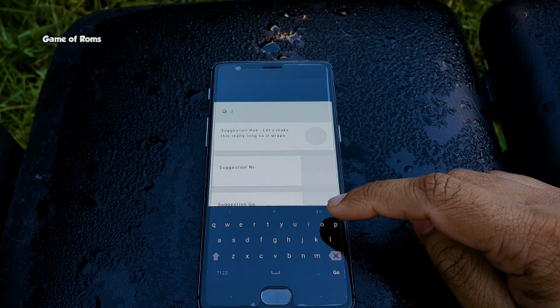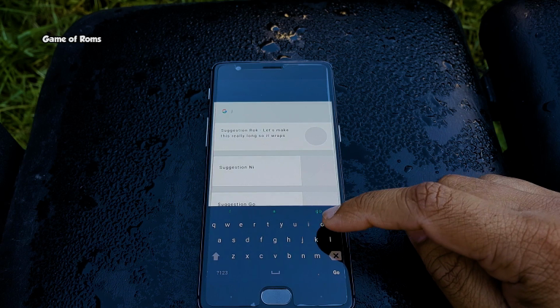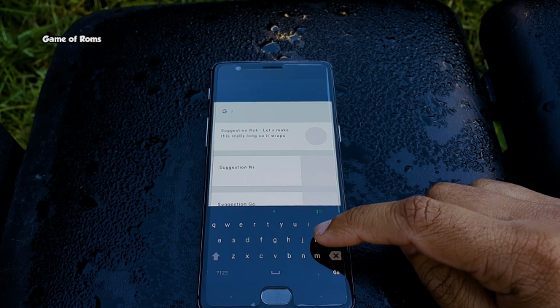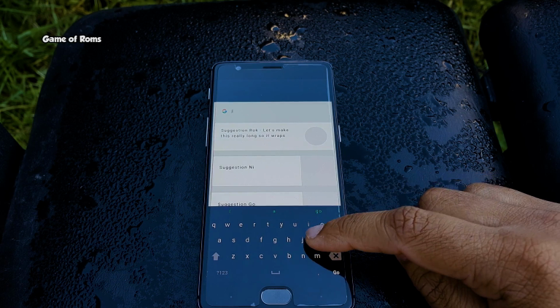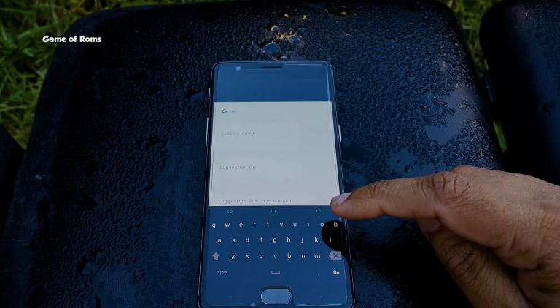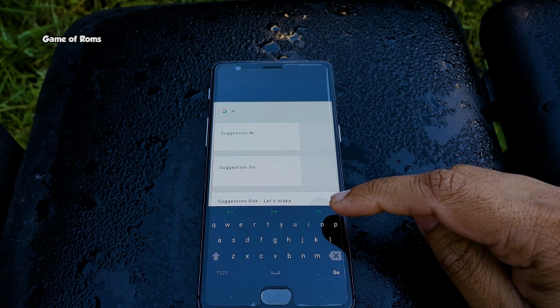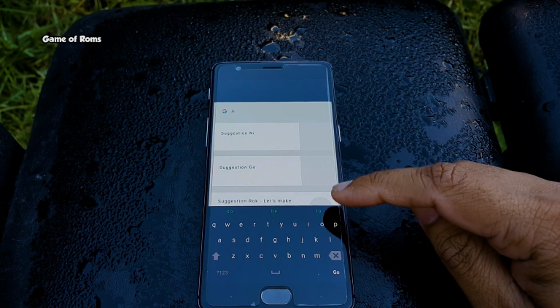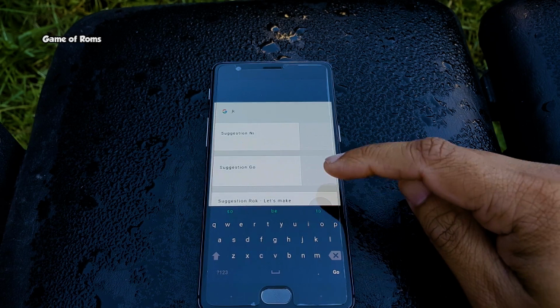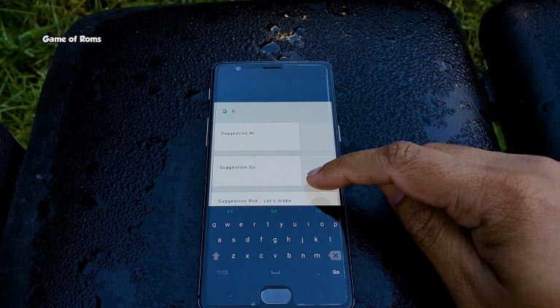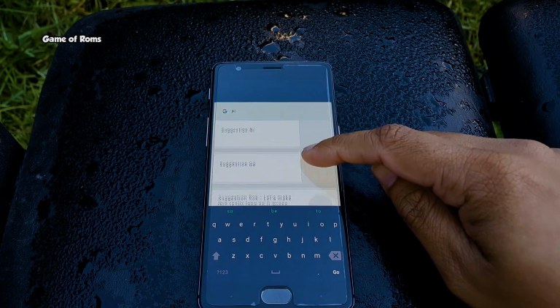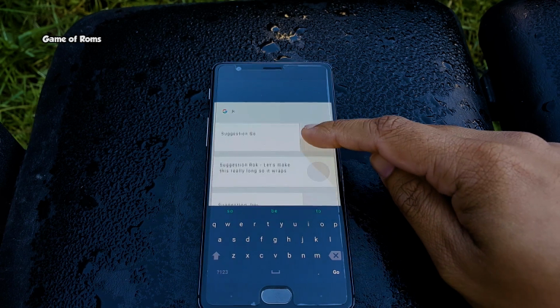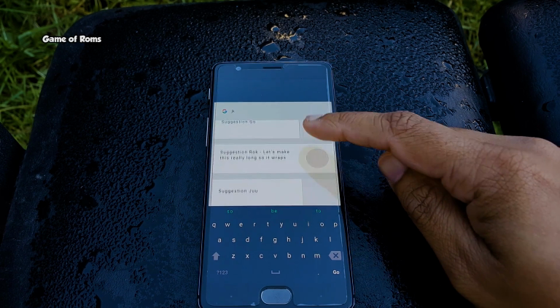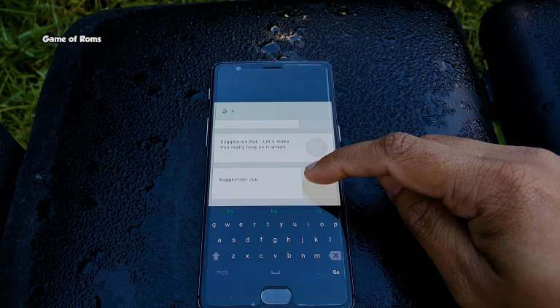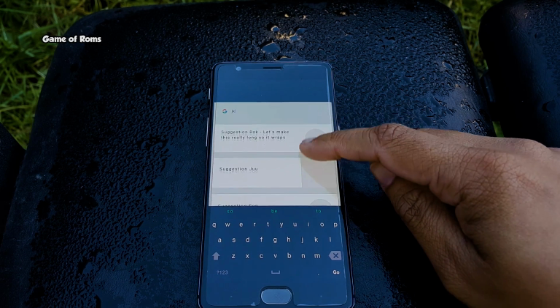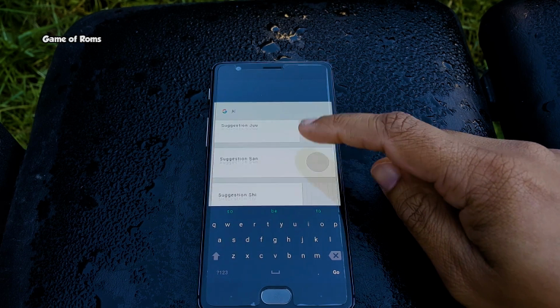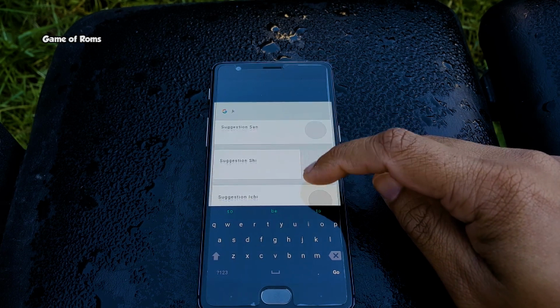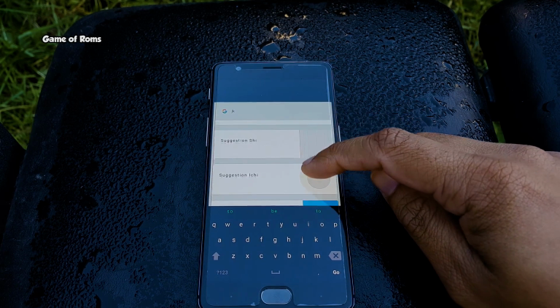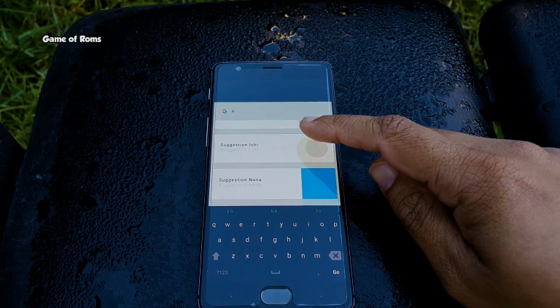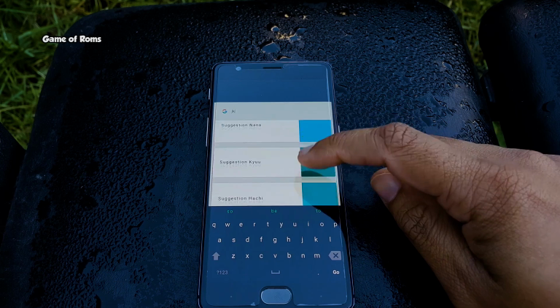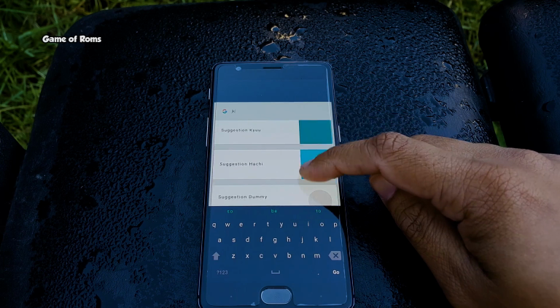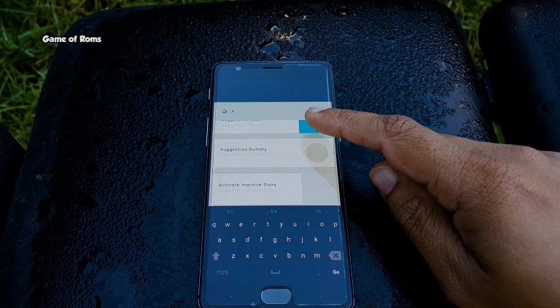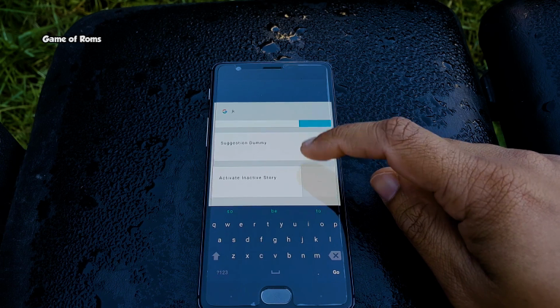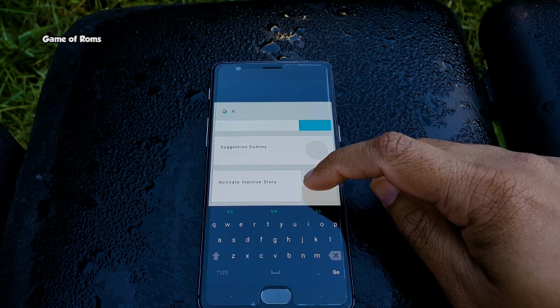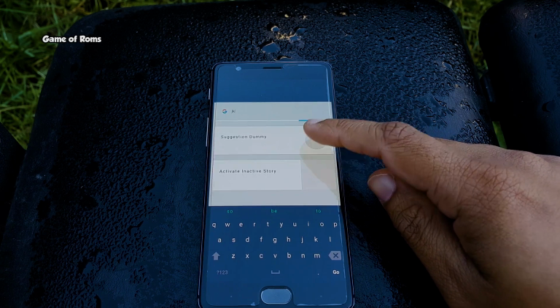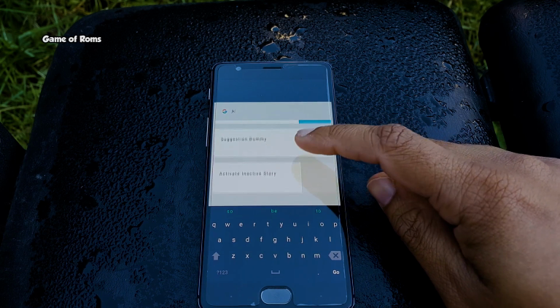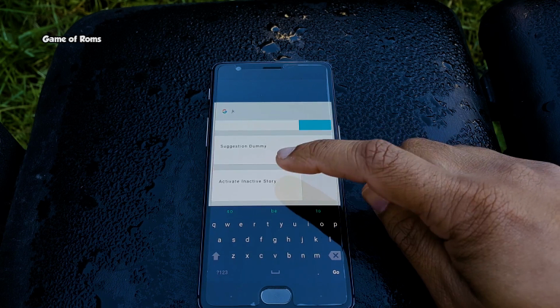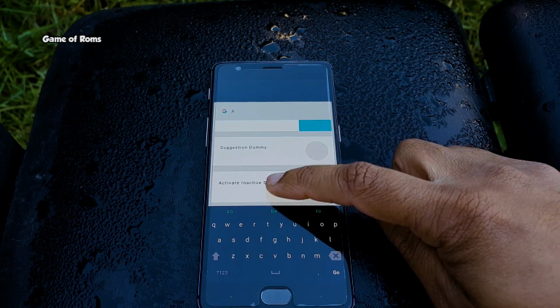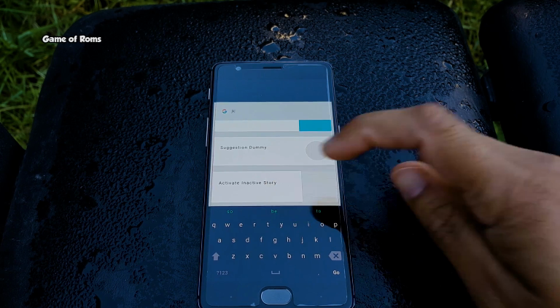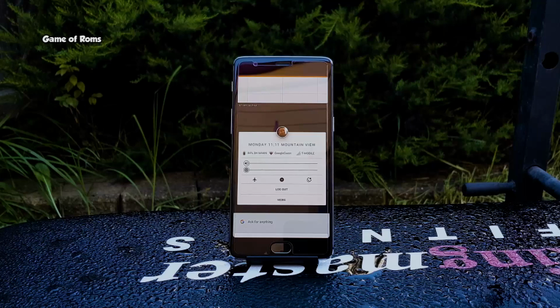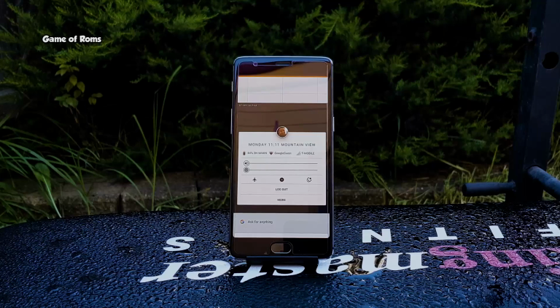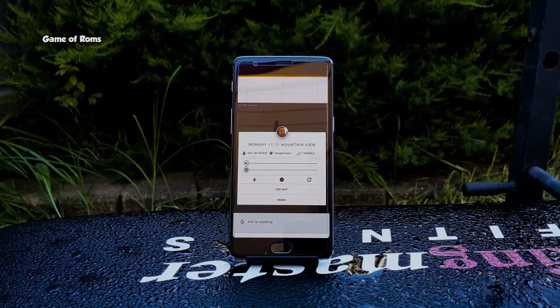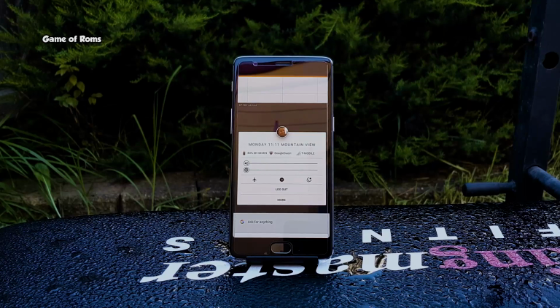Hey, what's up everyone, this is Nash, and this is Google's new Fusia OS on my OnePlus 3.